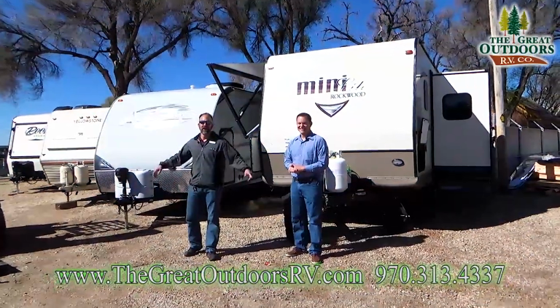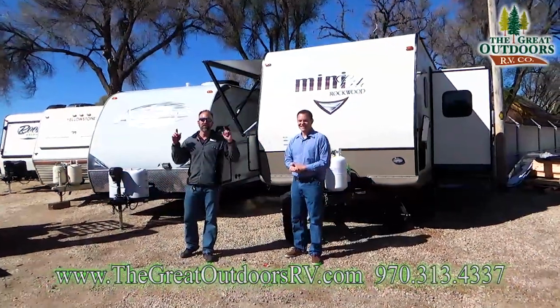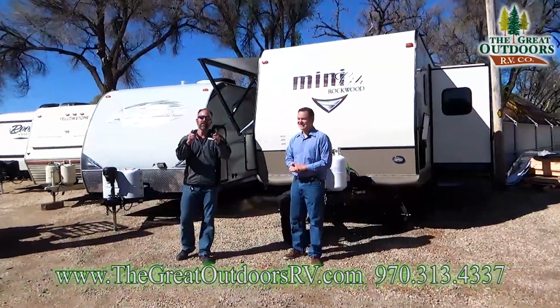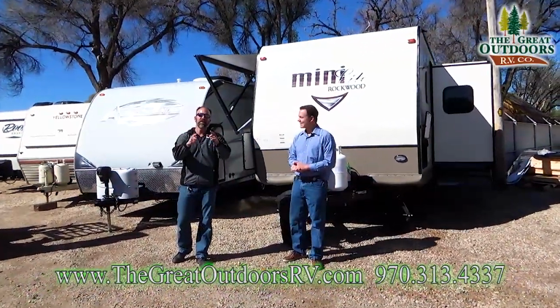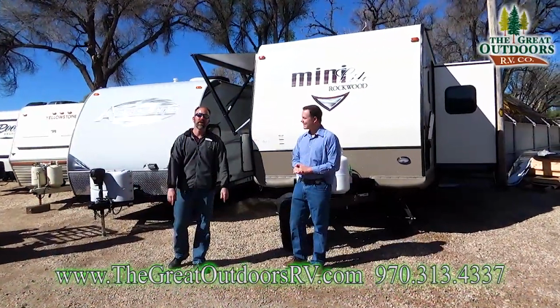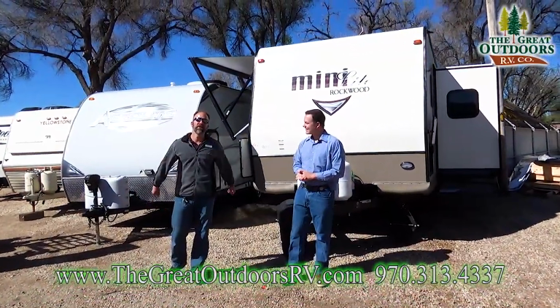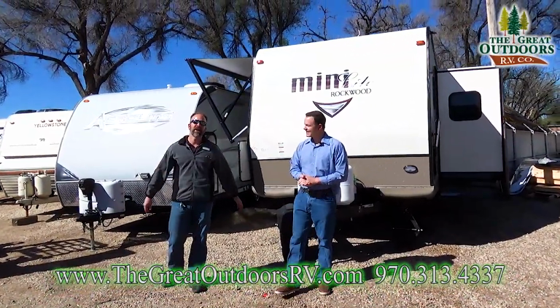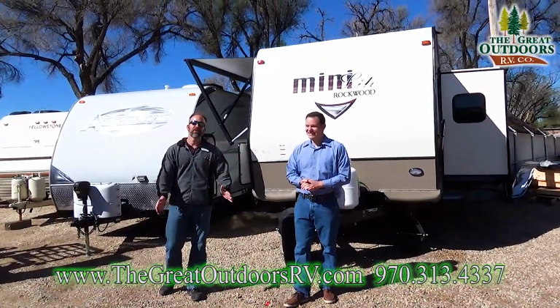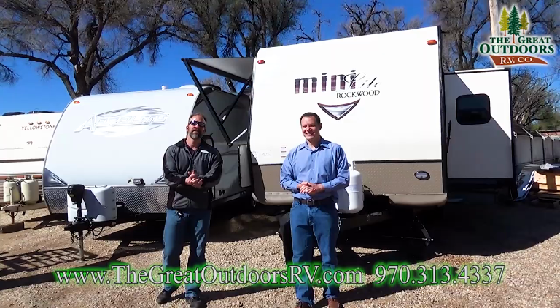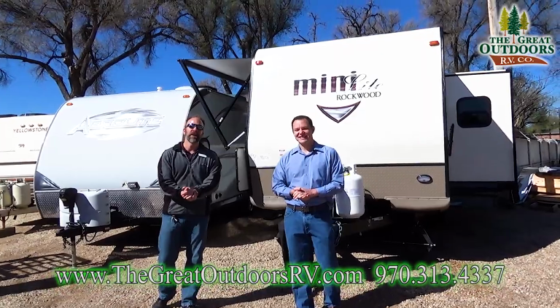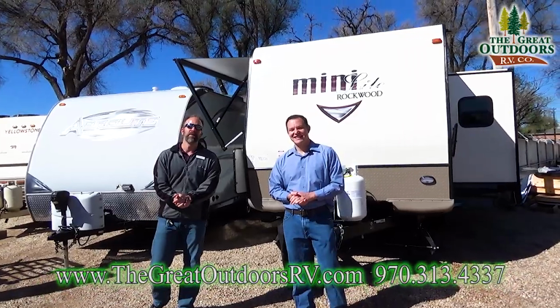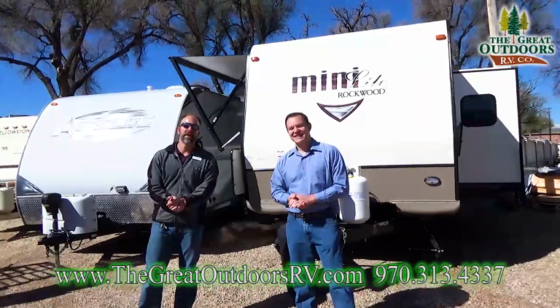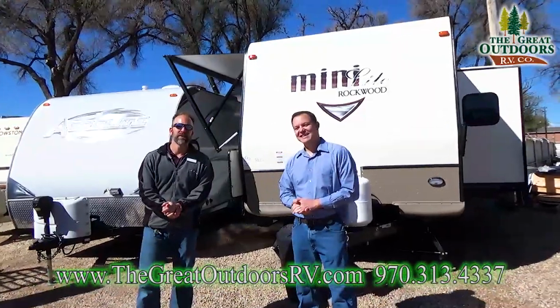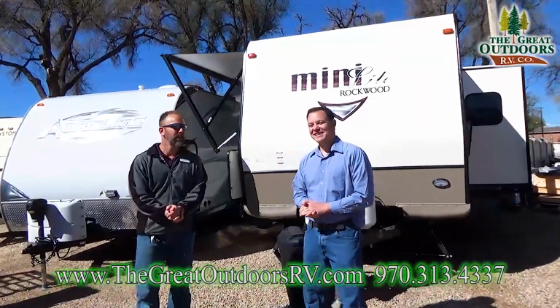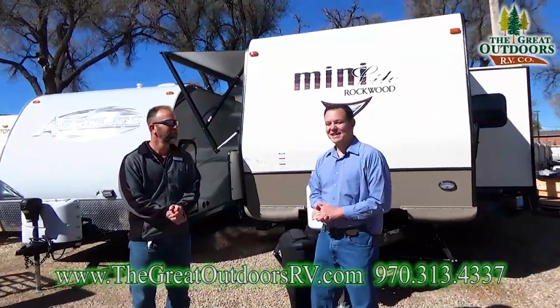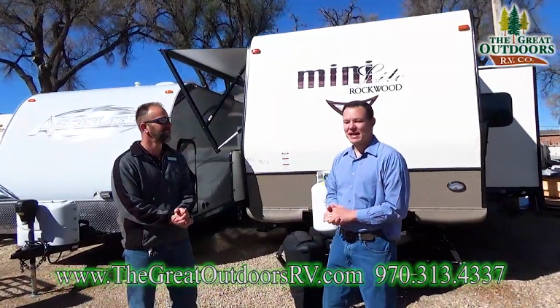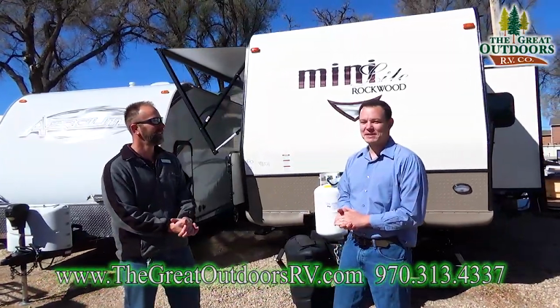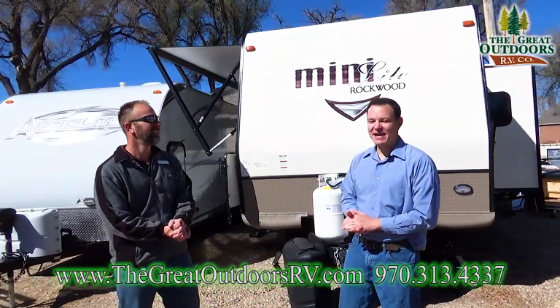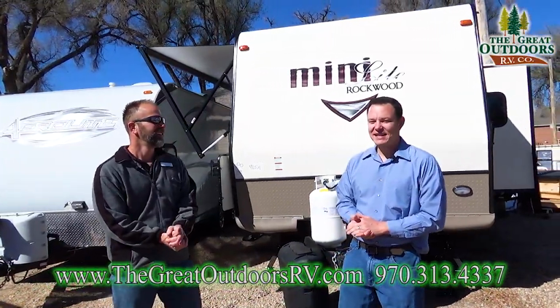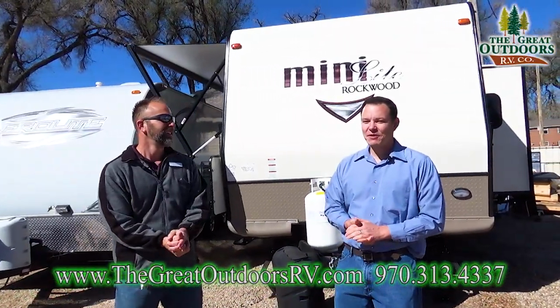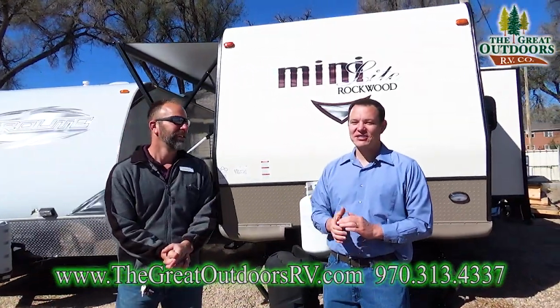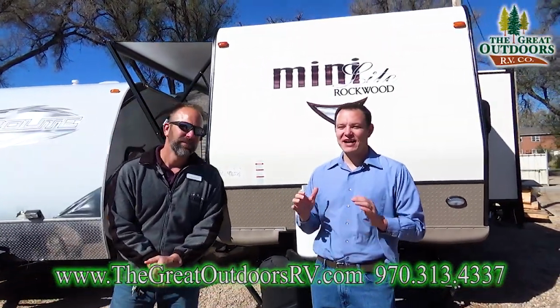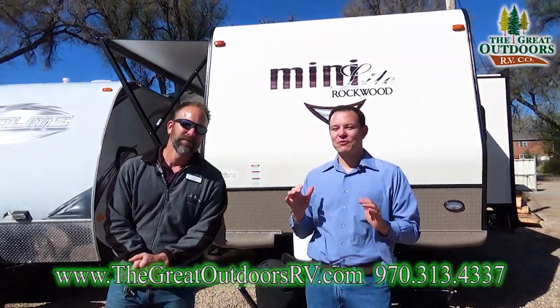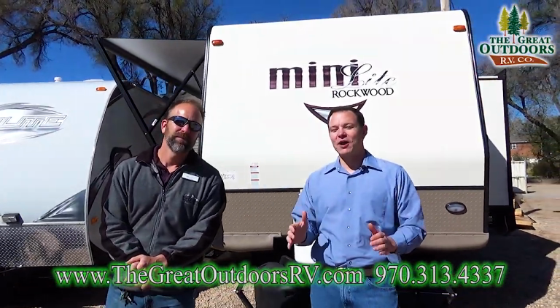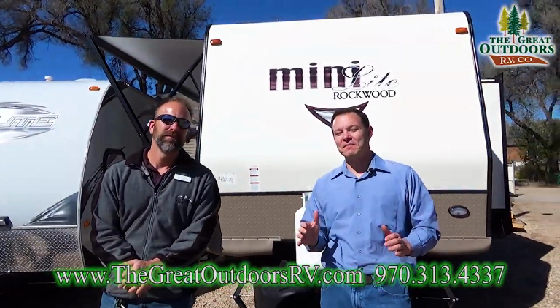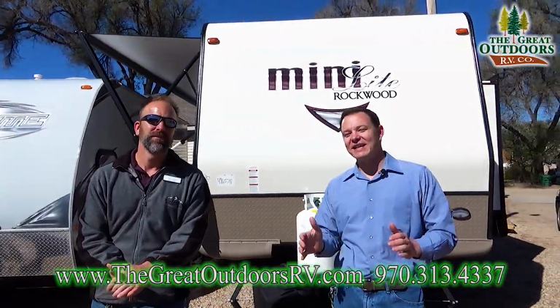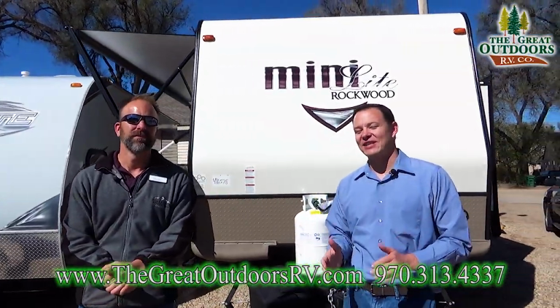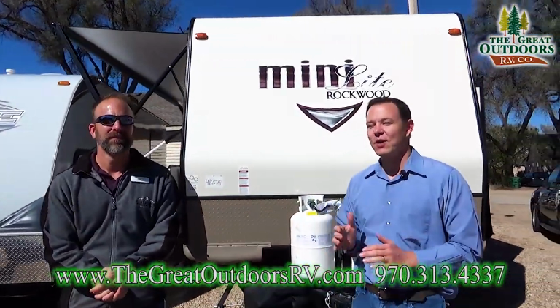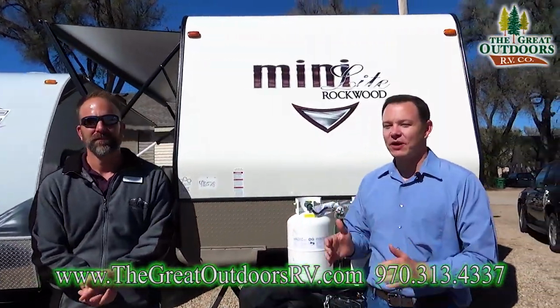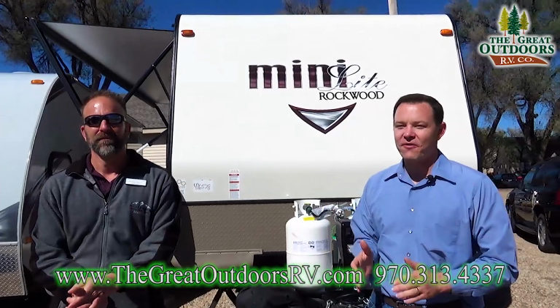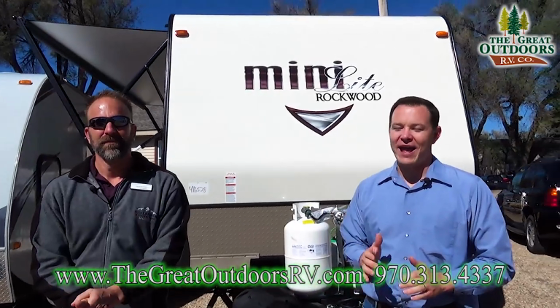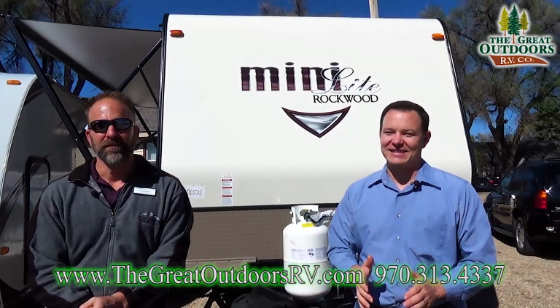Hello folks and welcome to the Gray Outdoors RV Company. My name is Tom, and my name is Mate, and today we're going to check out the Rockwood Mini Lite 2104S.